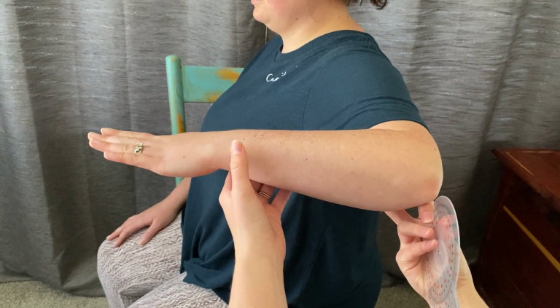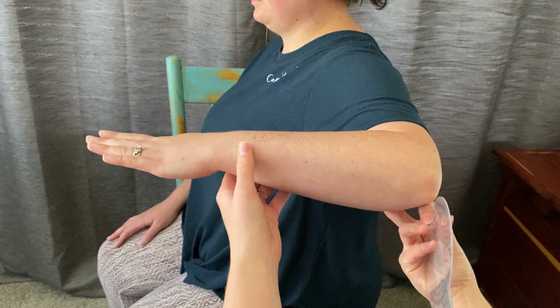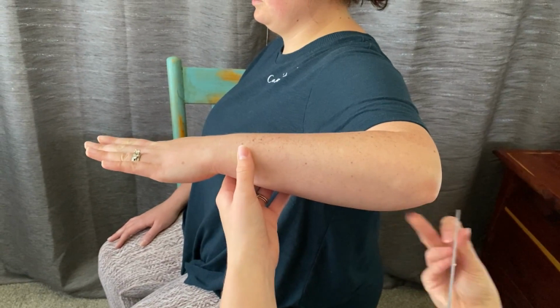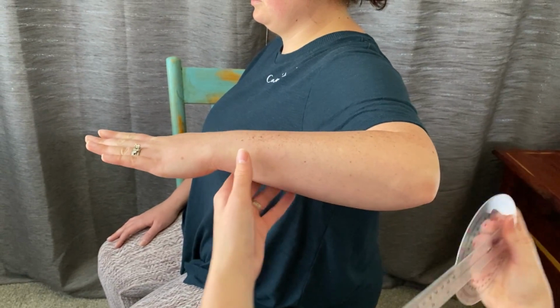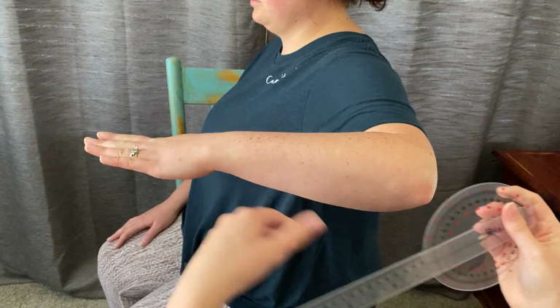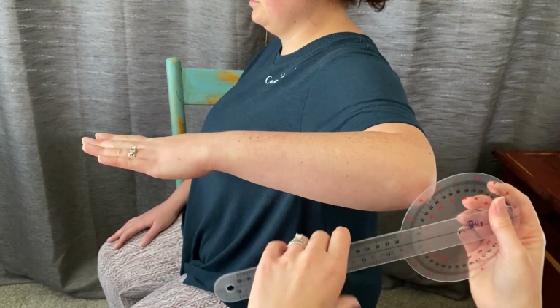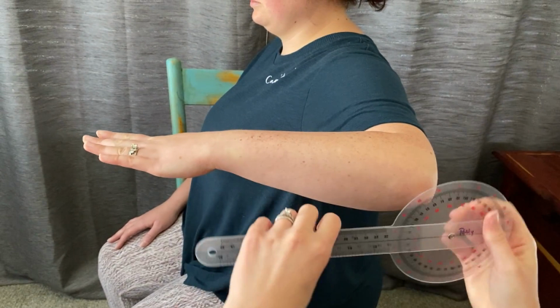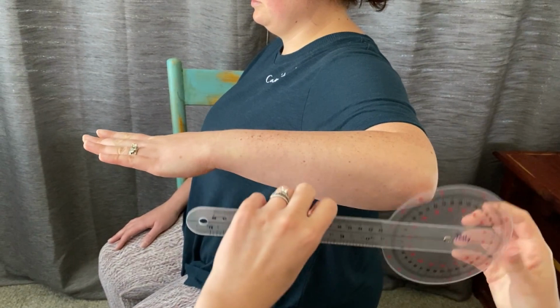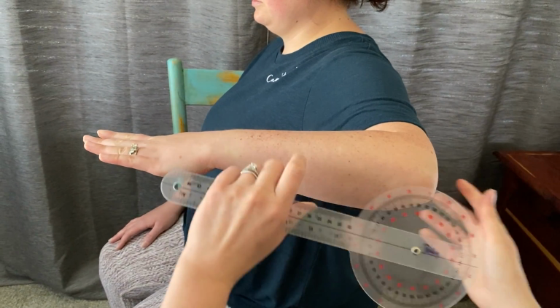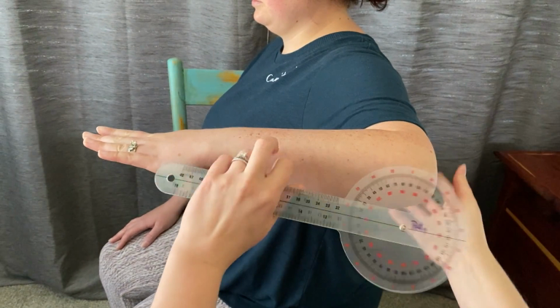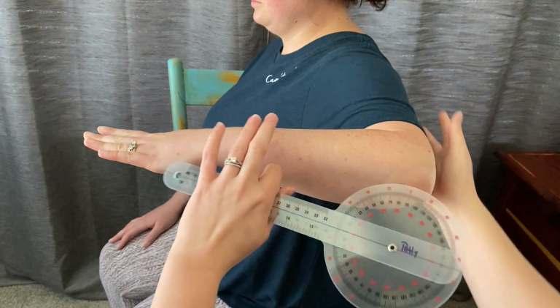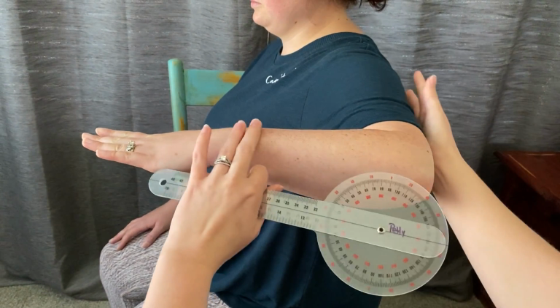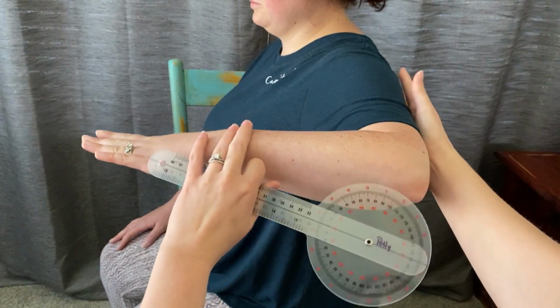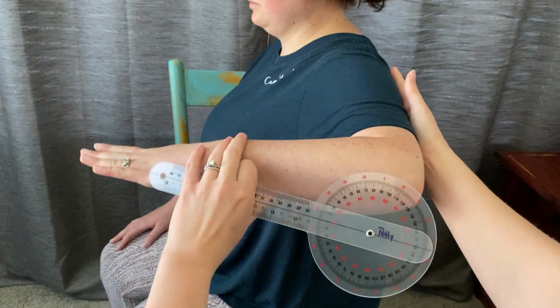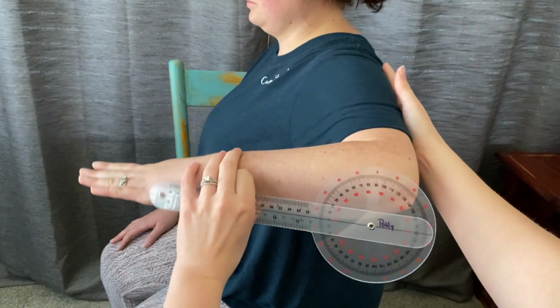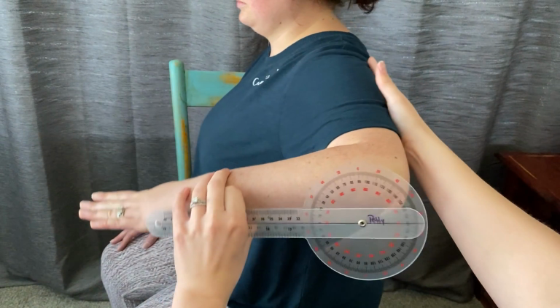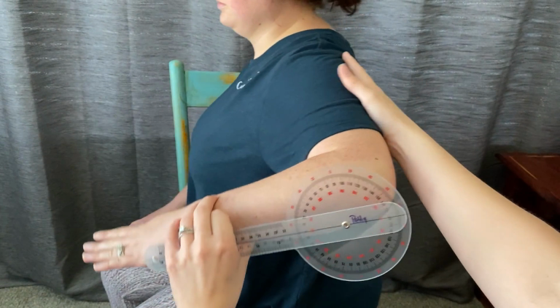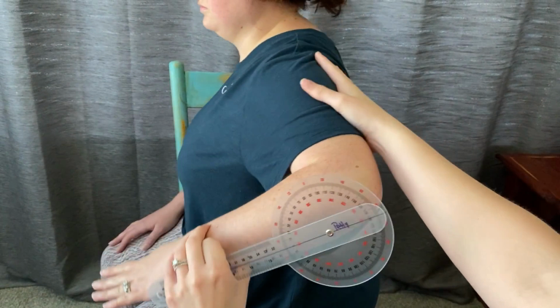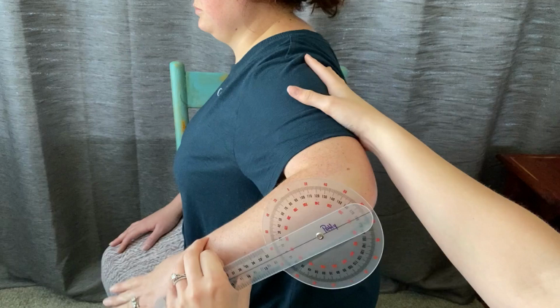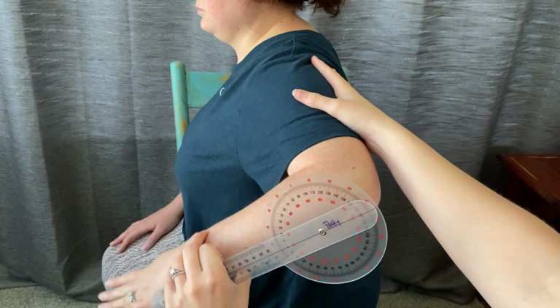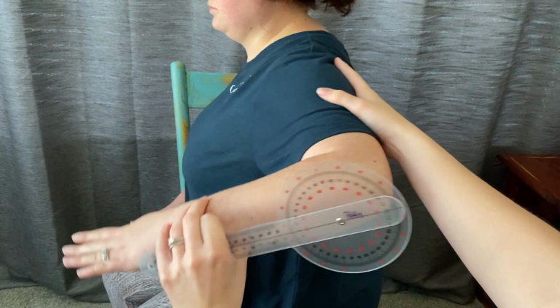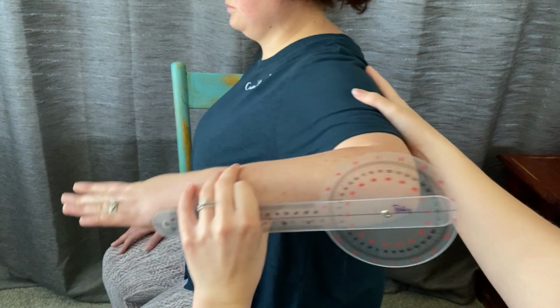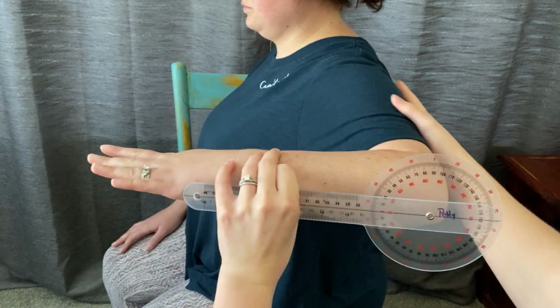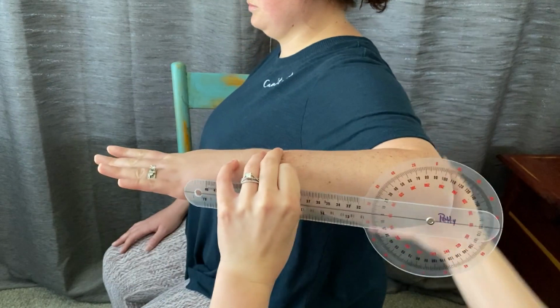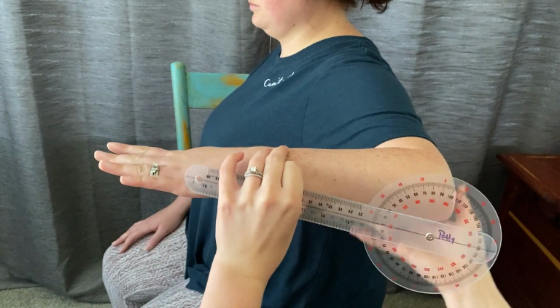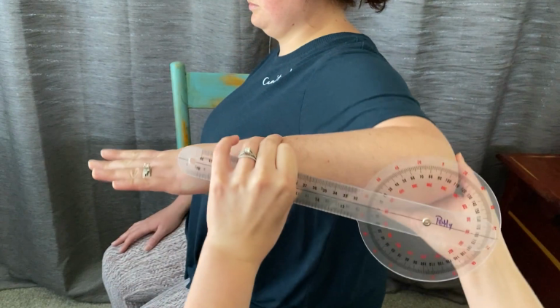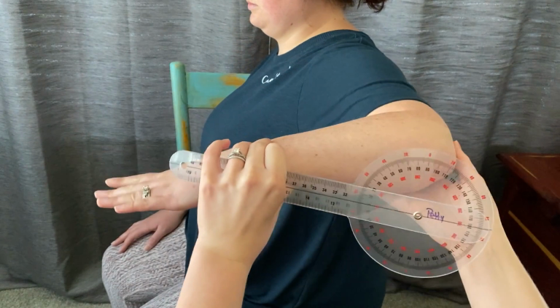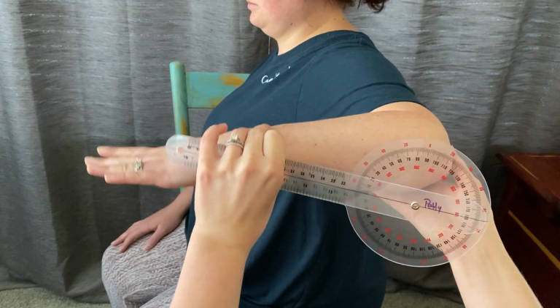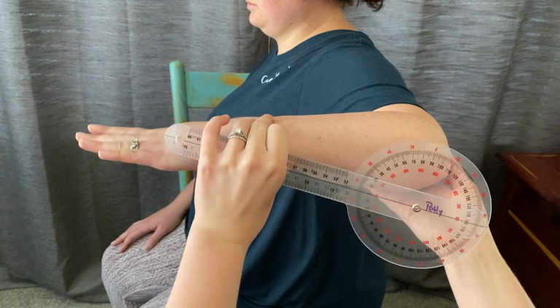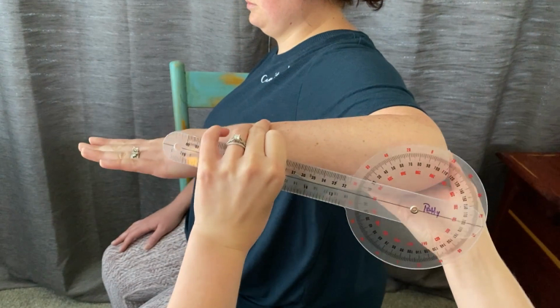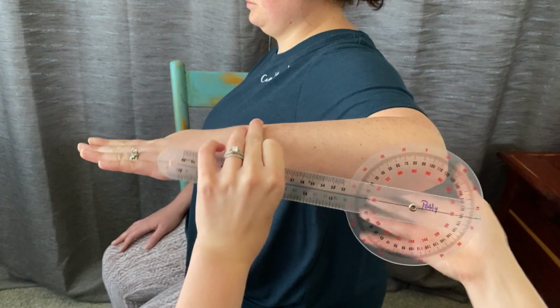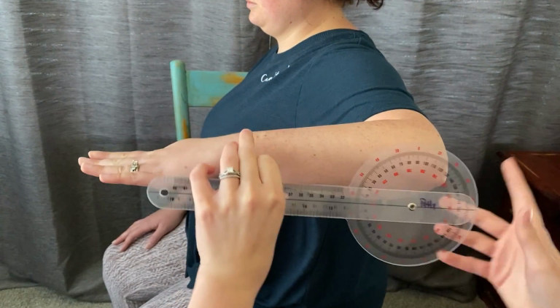So when you take the measurement, make sure that her shoulder does not come forward and make sure it just stays like this.